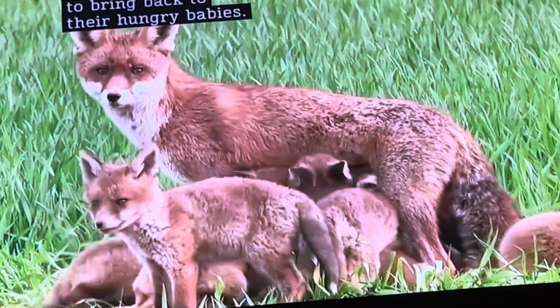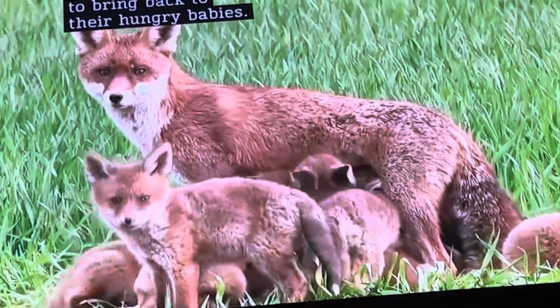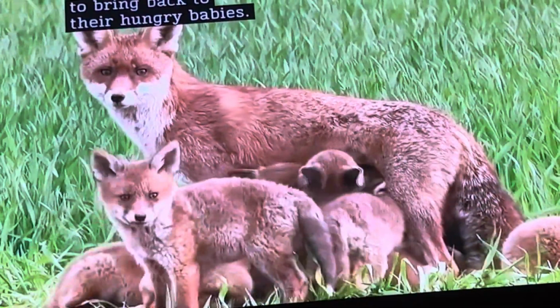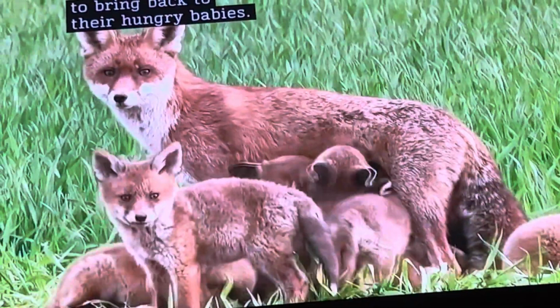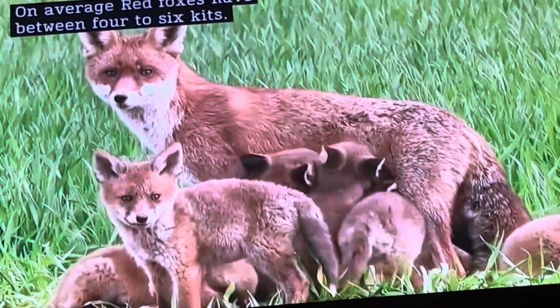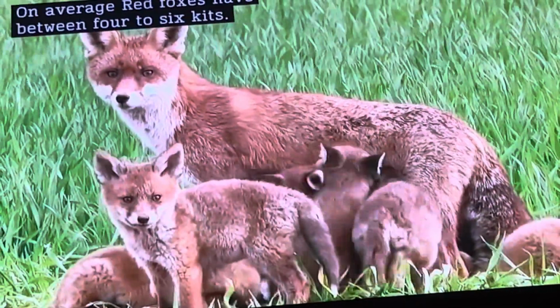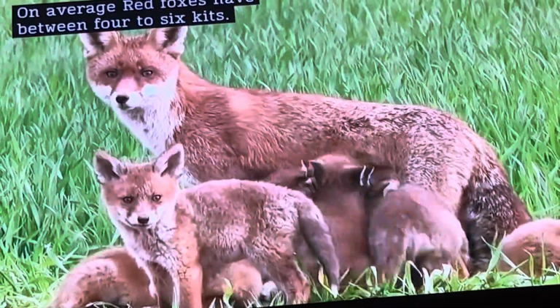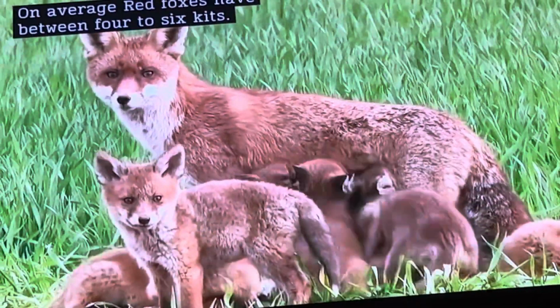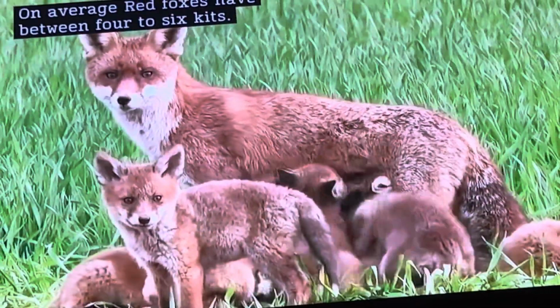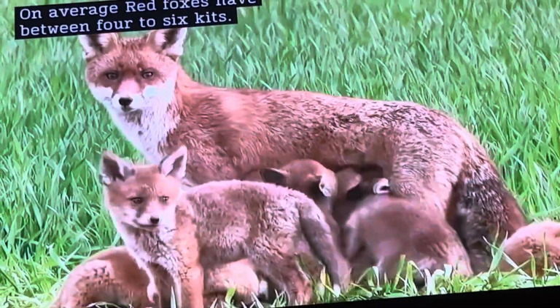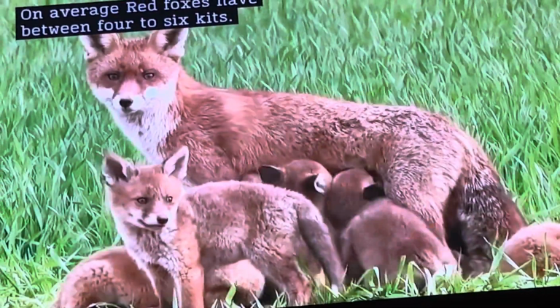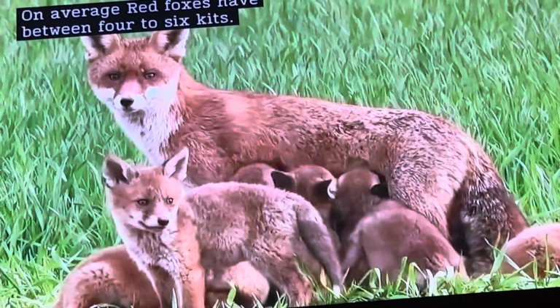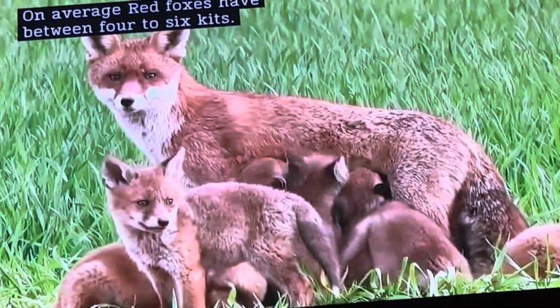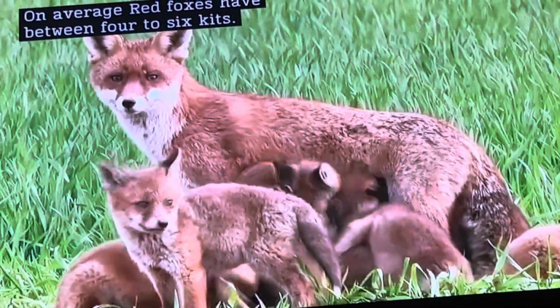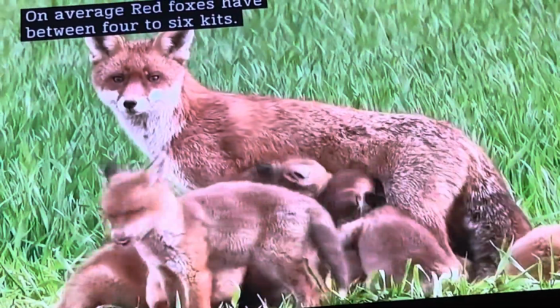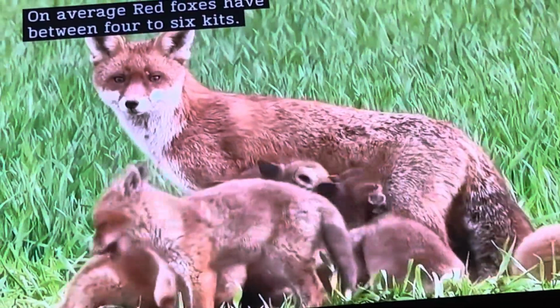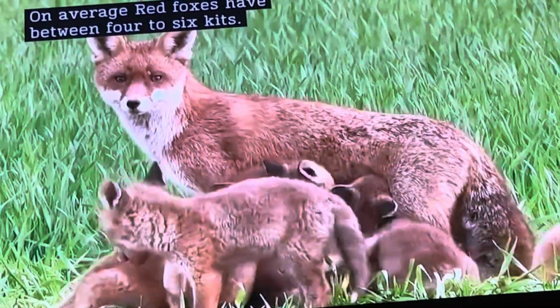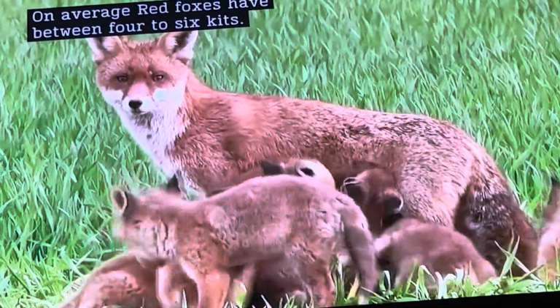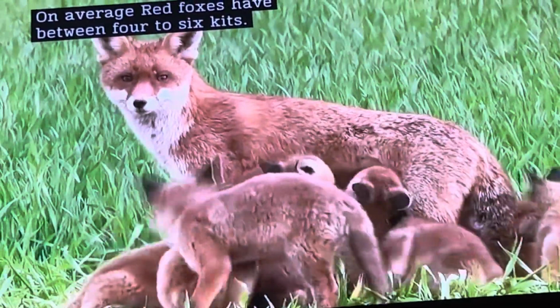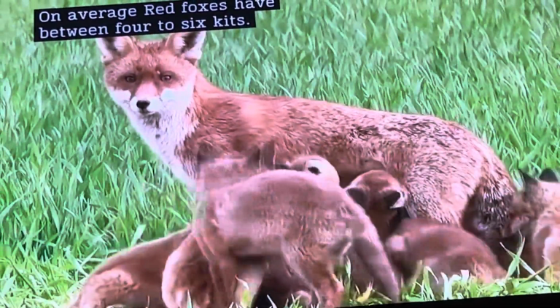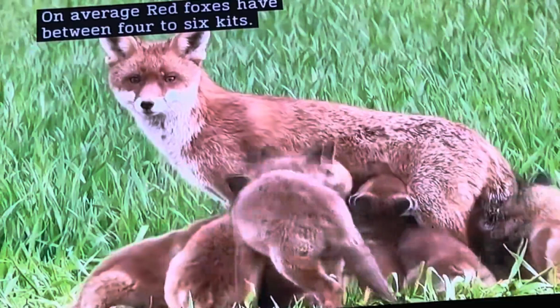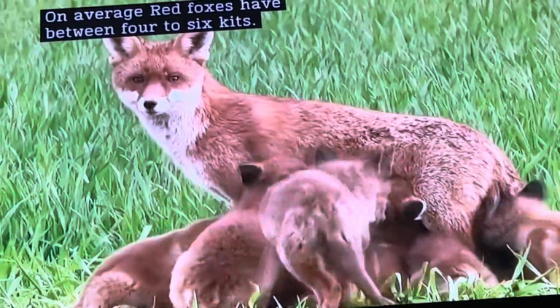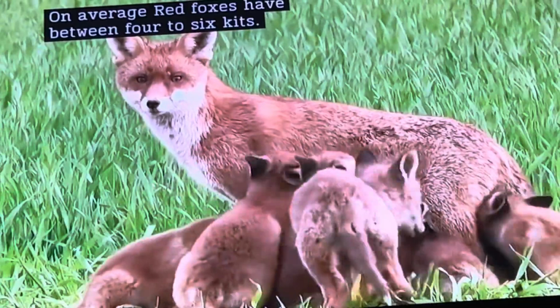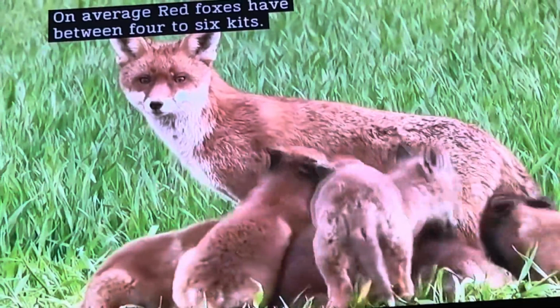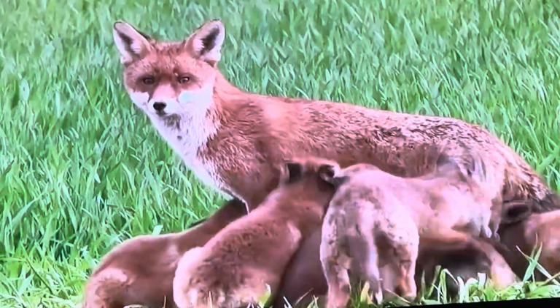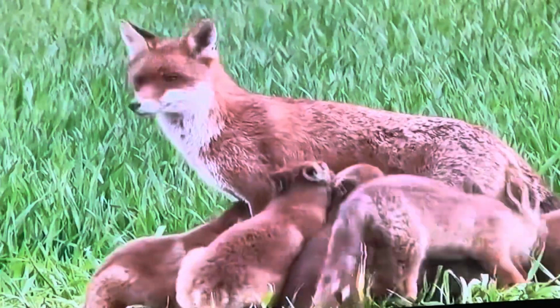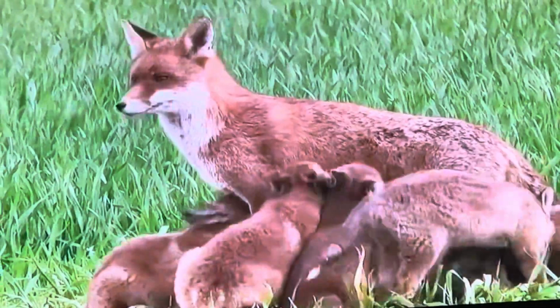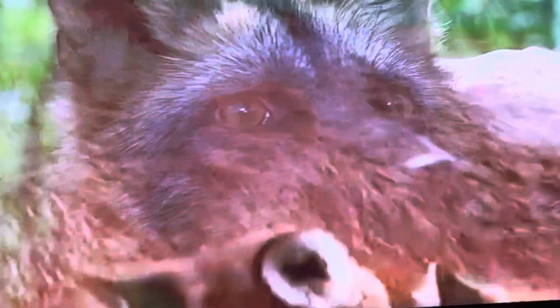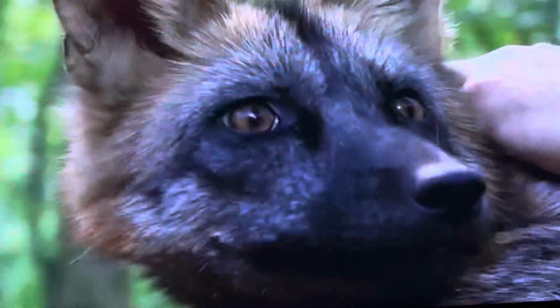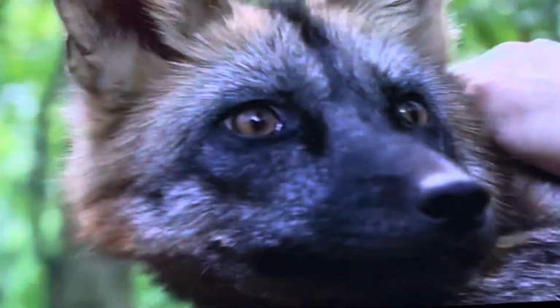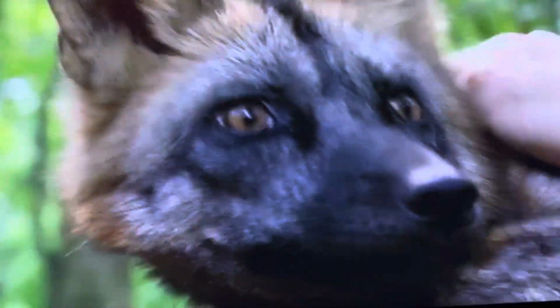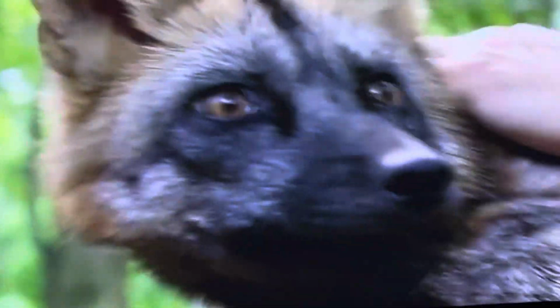On average, red foxes have between four to six kids.